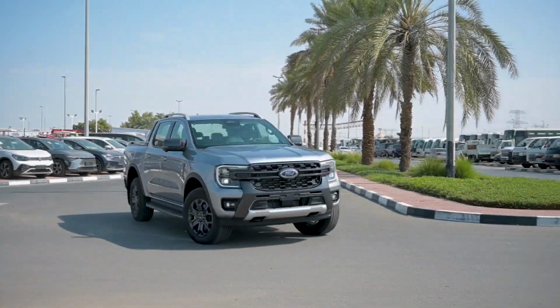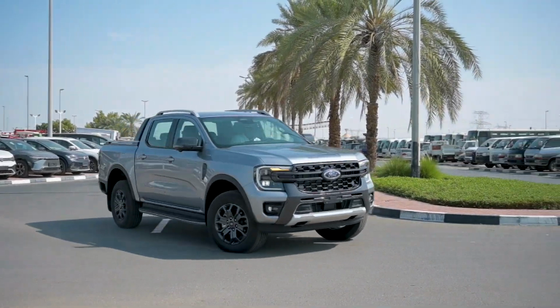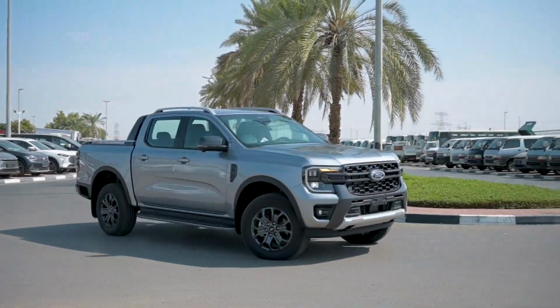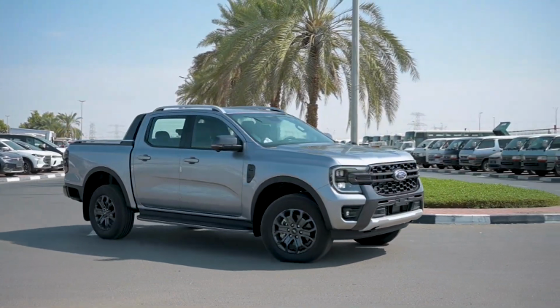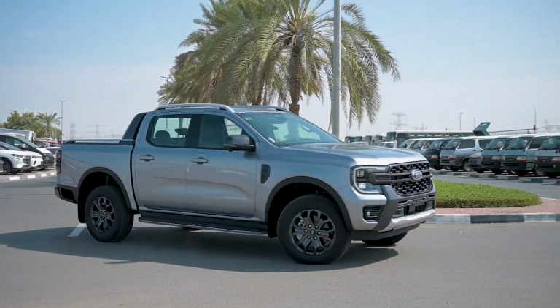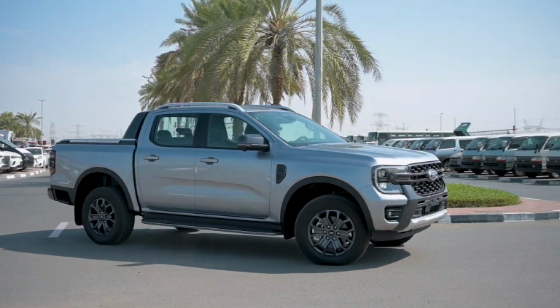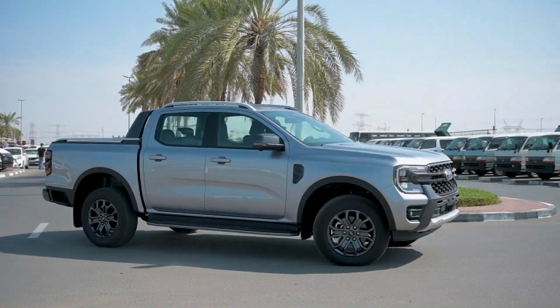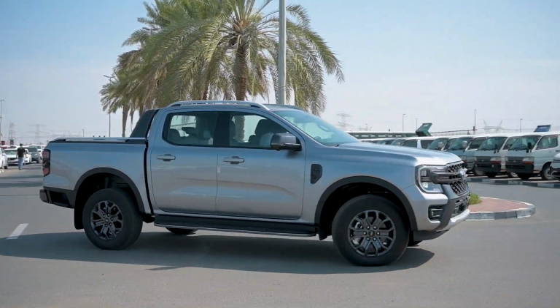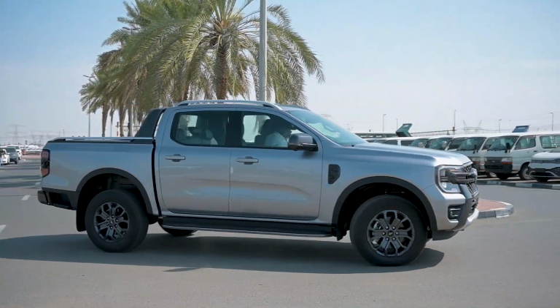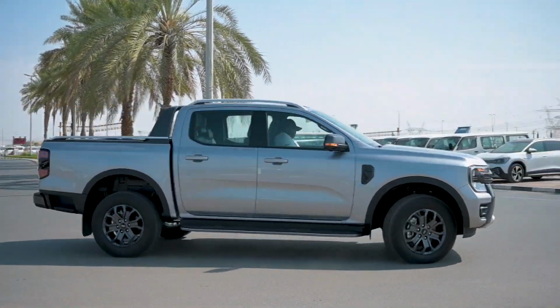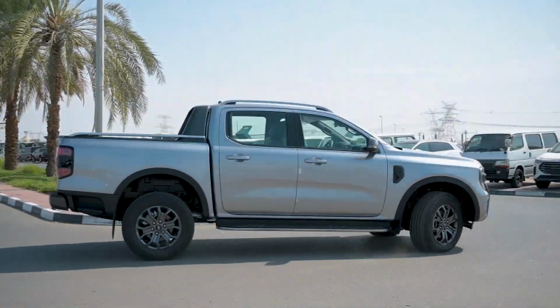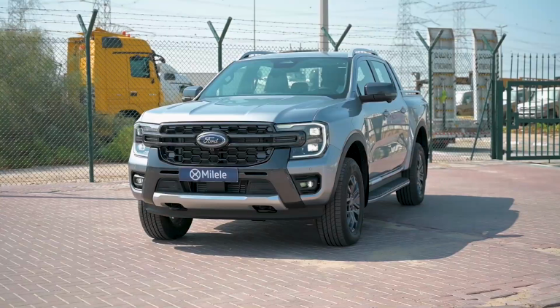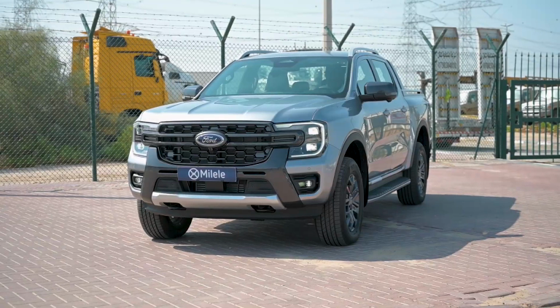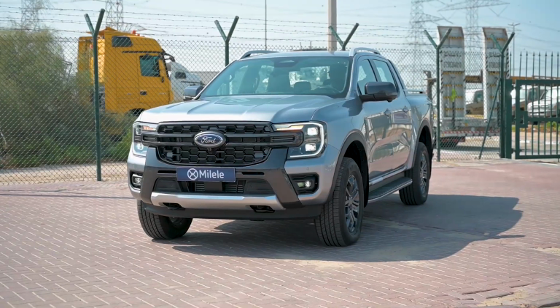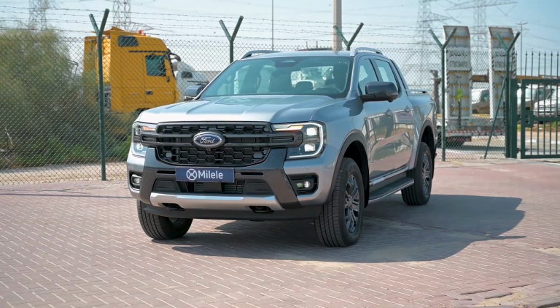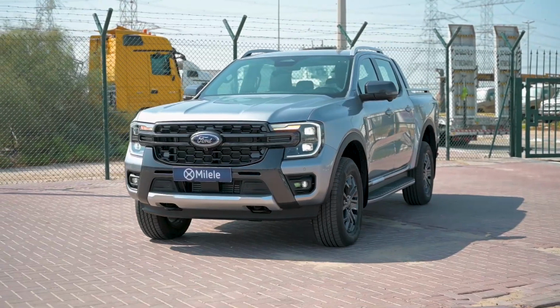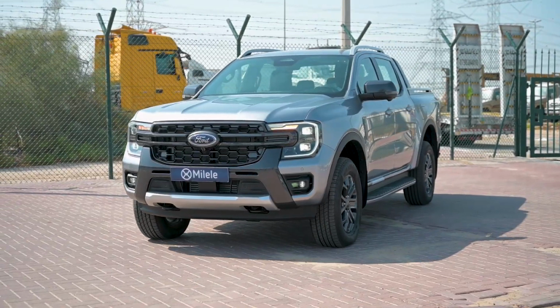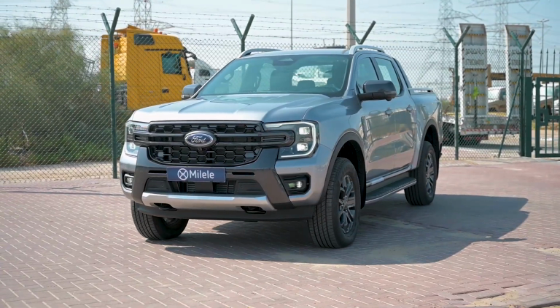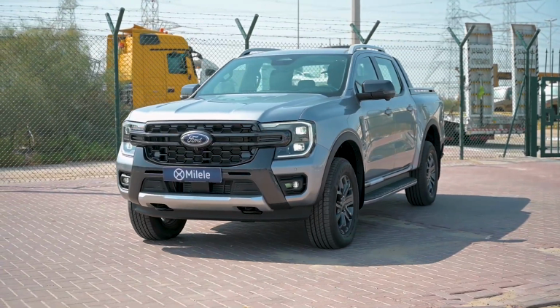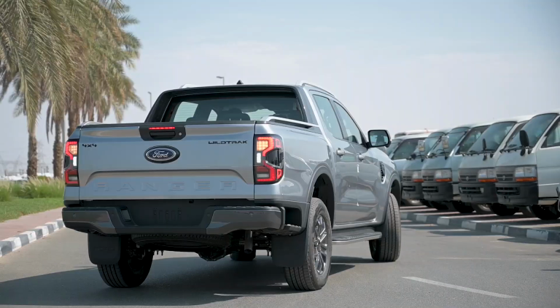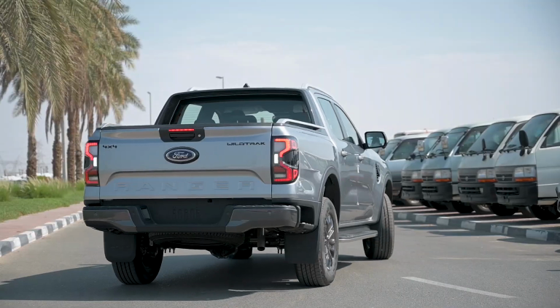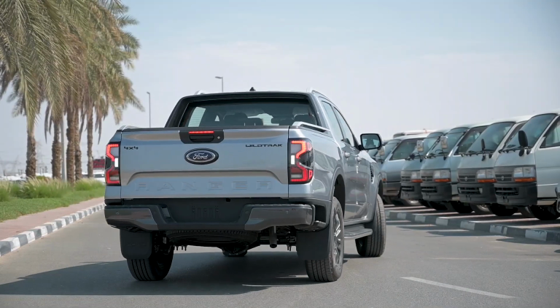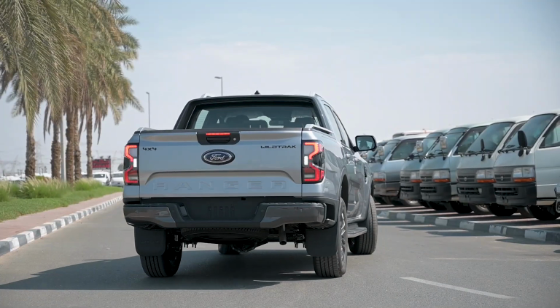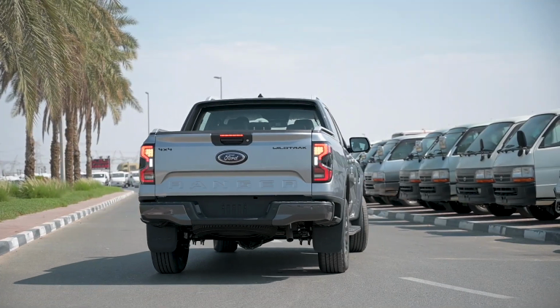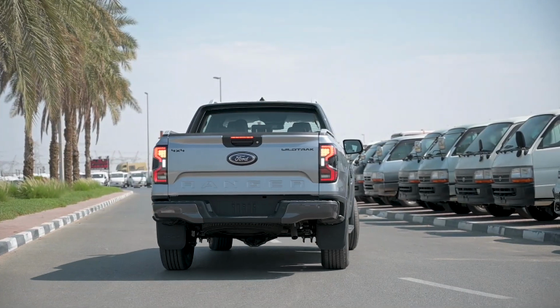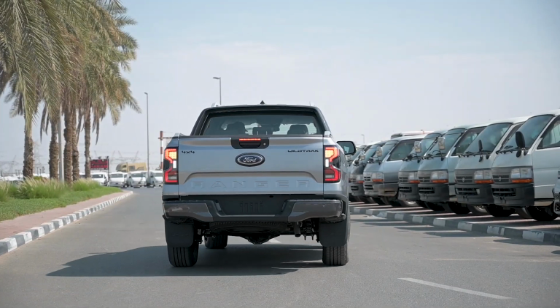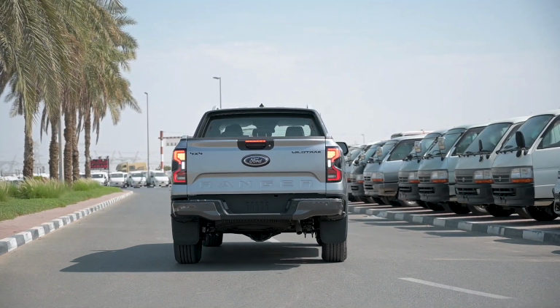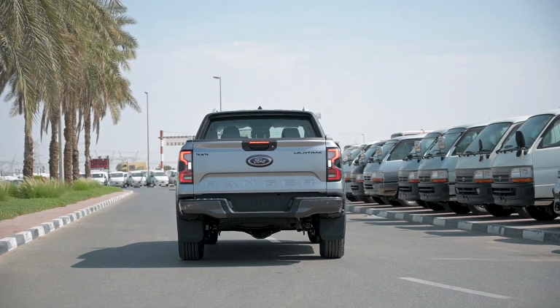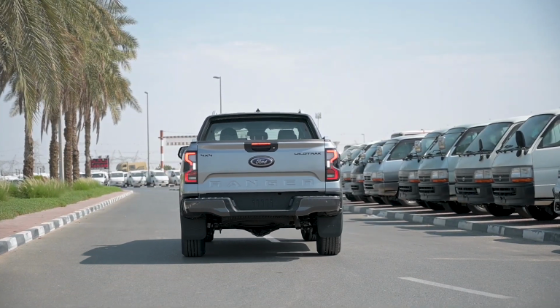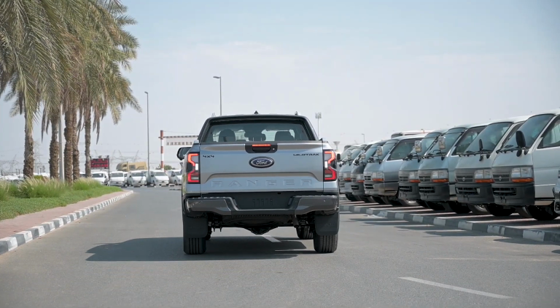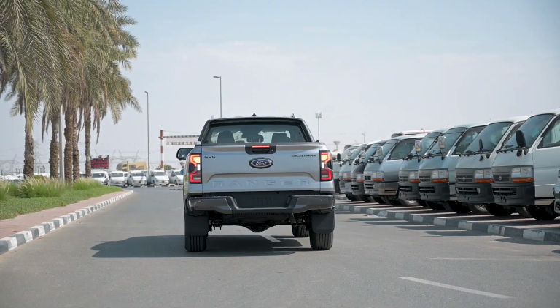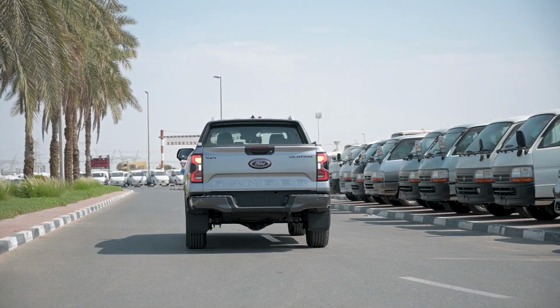Hello, welcome to Milele. My name is Paul. Today we have the 2023 Ford Ranger Wildtrak.